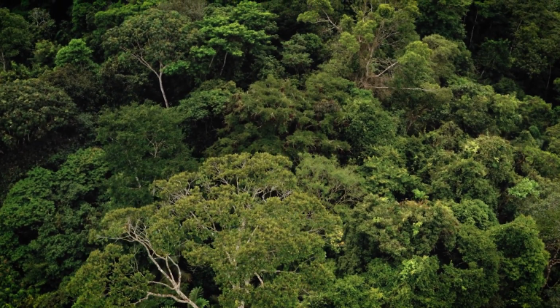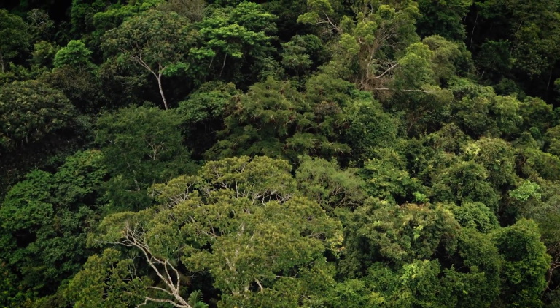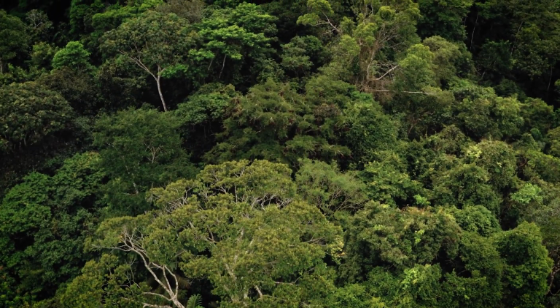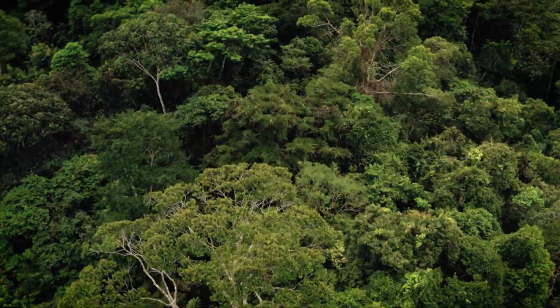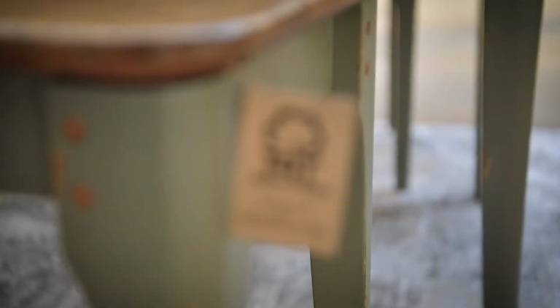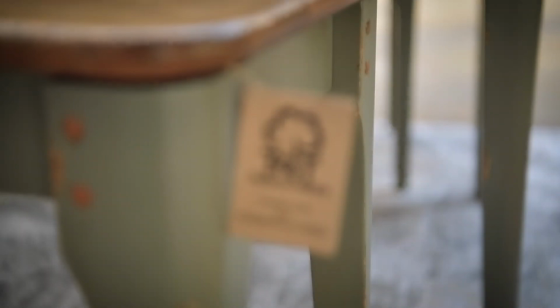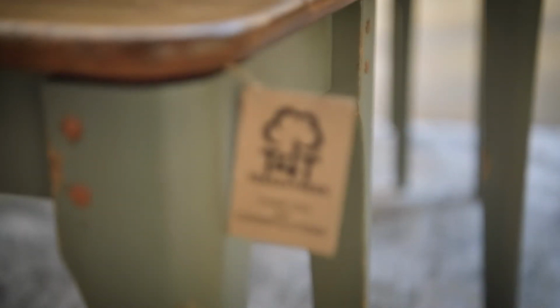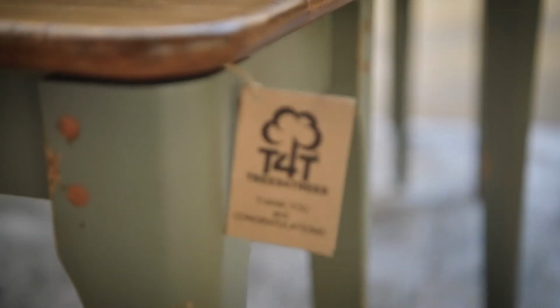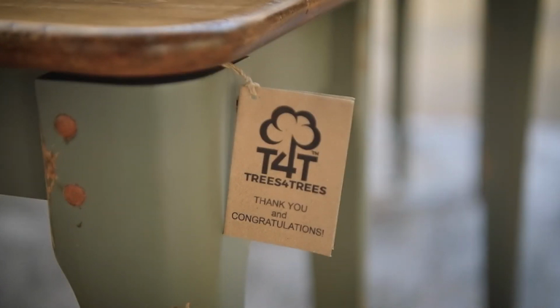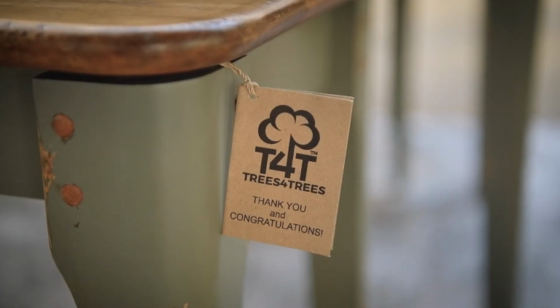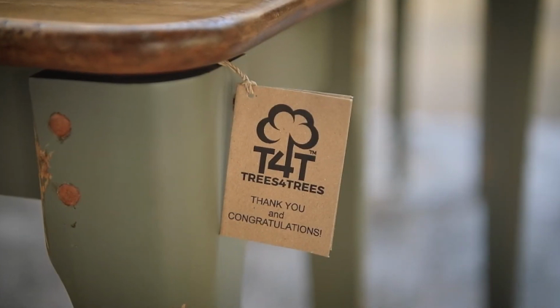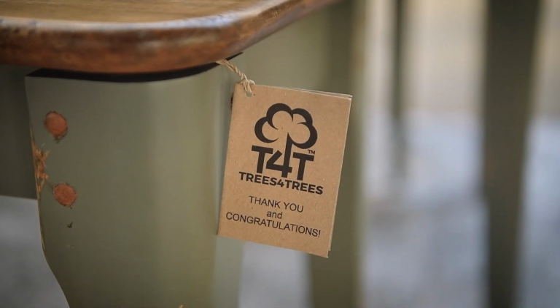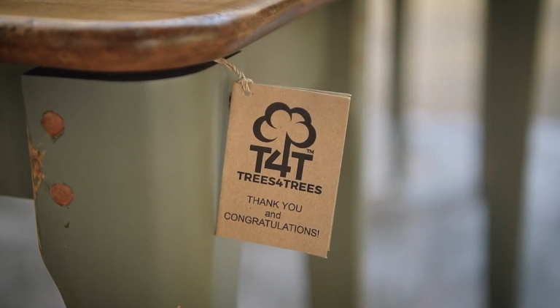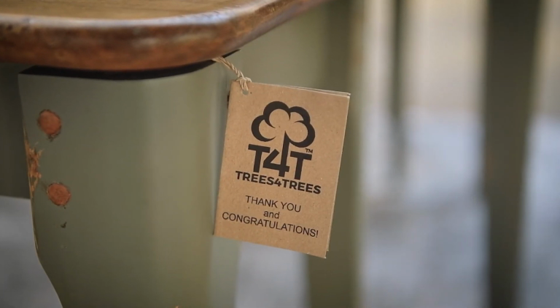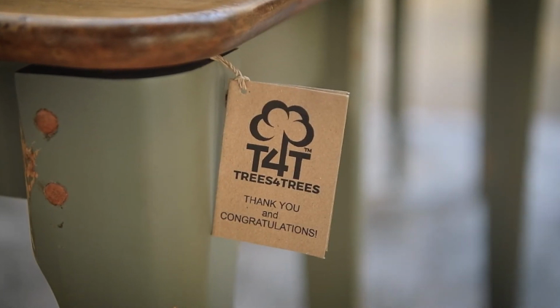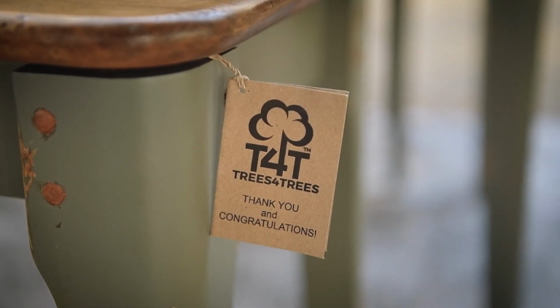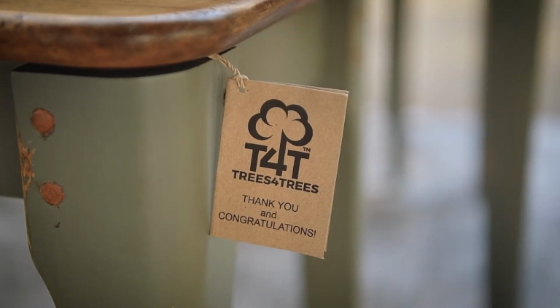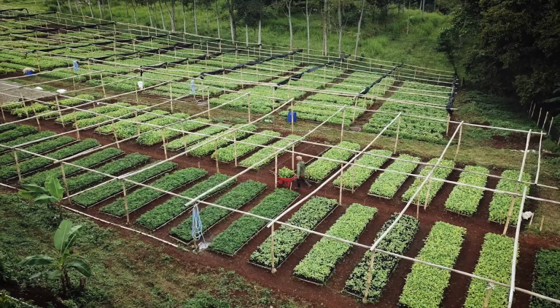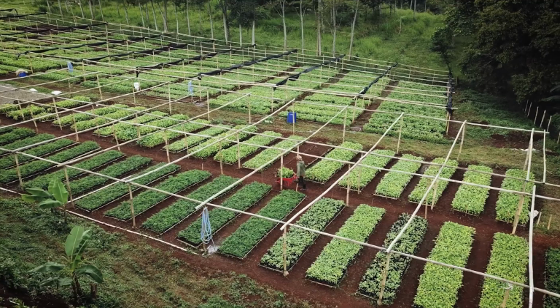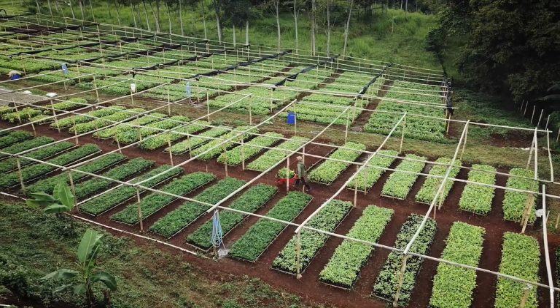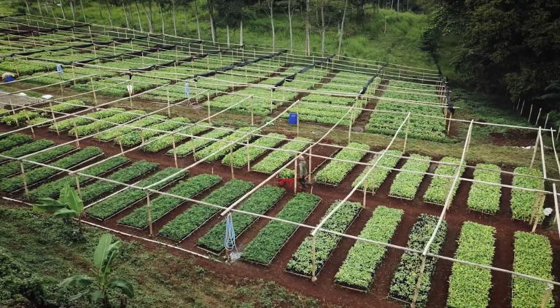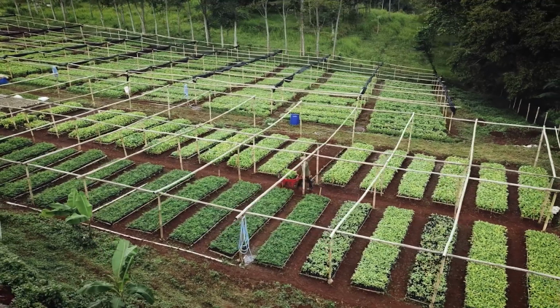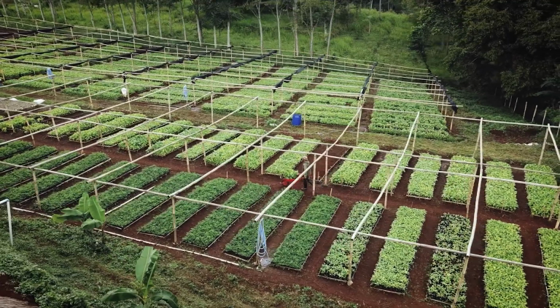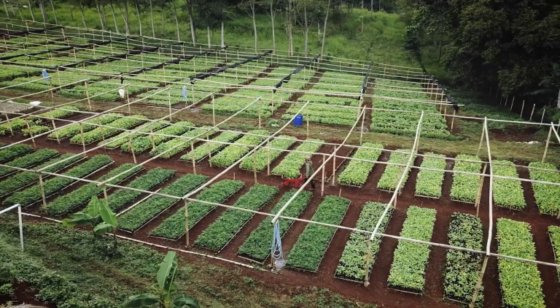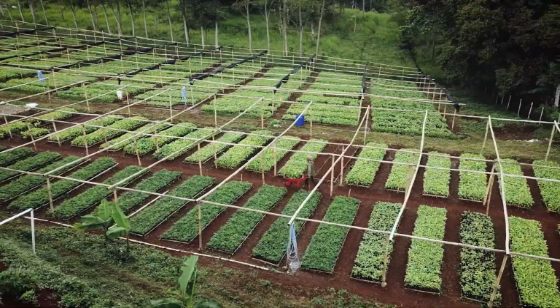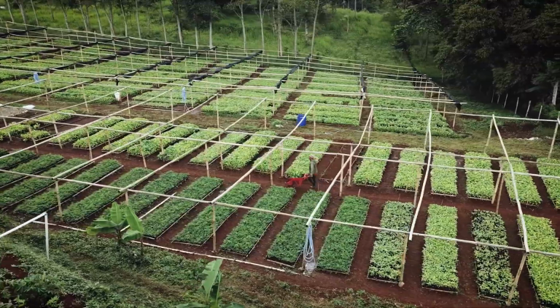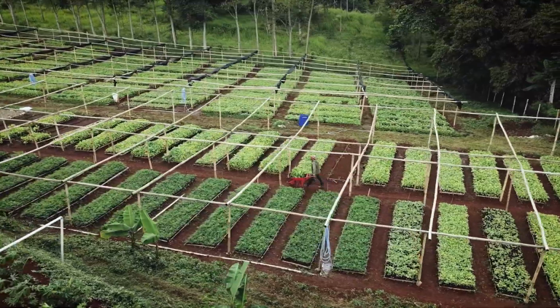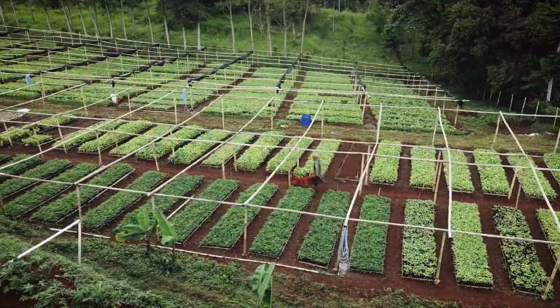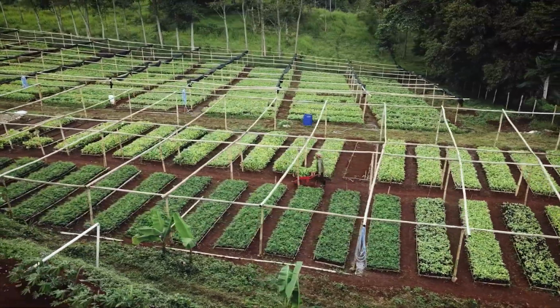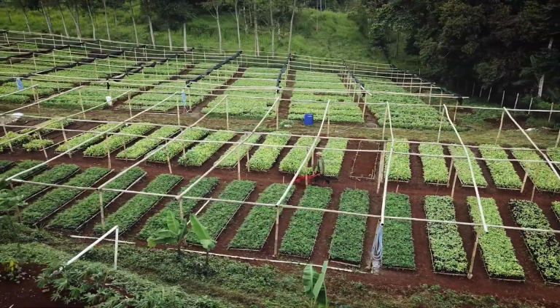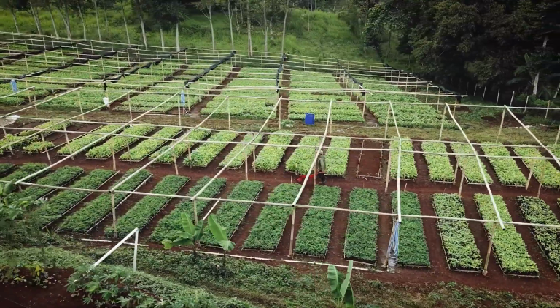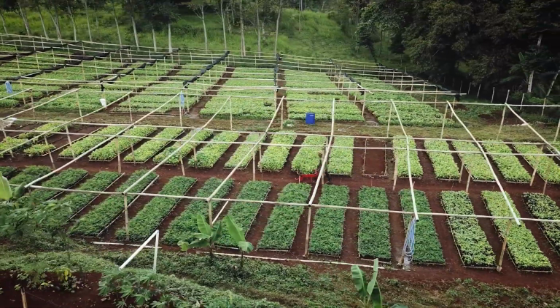Each piece of furniture comes with its own unique code that provides the location of the trees planted. Not only that,